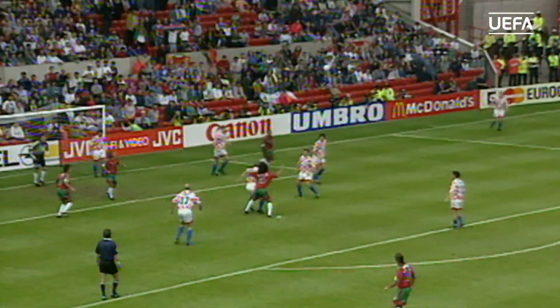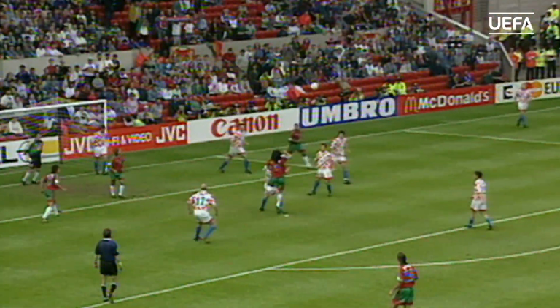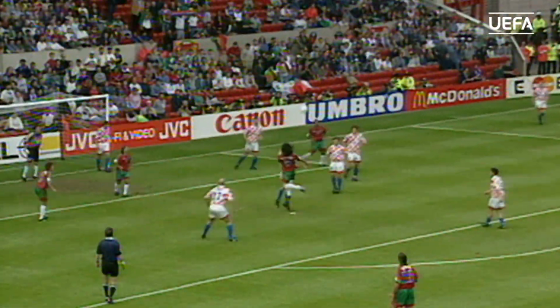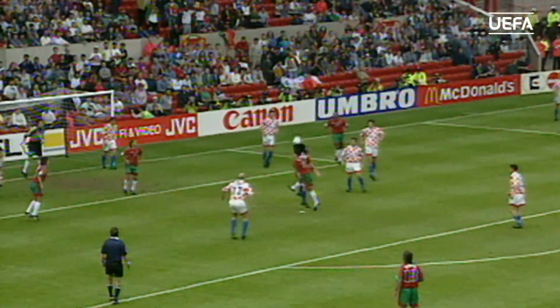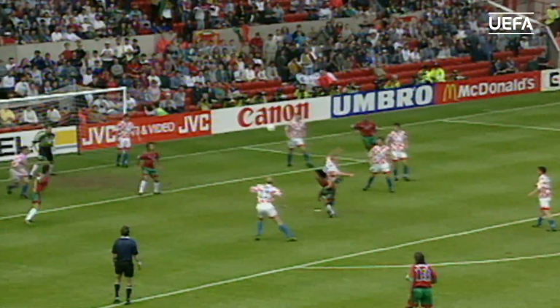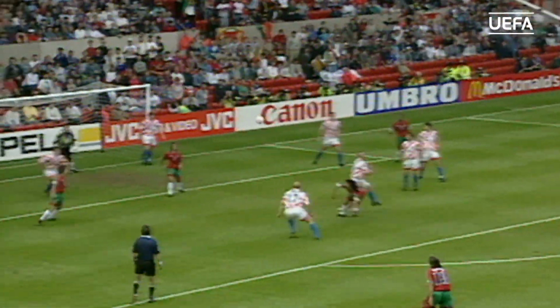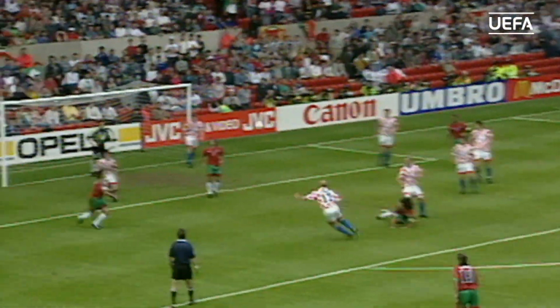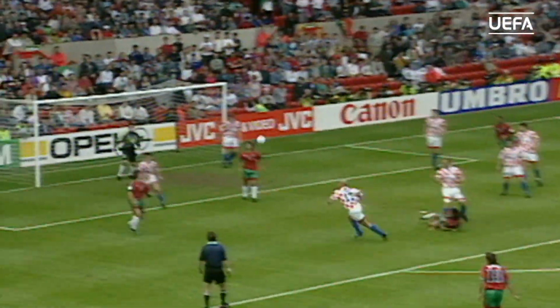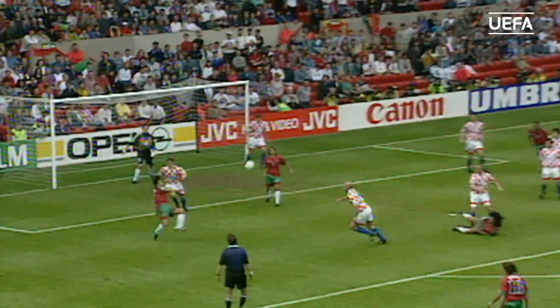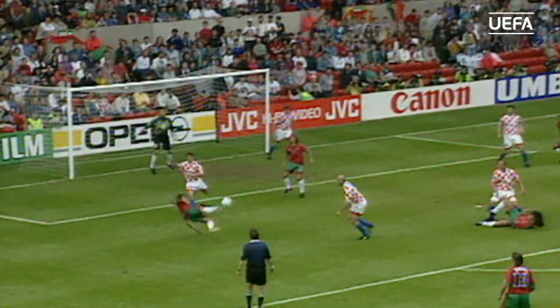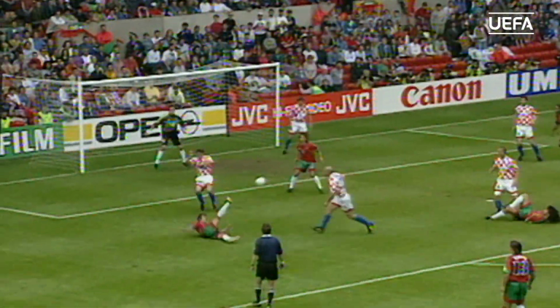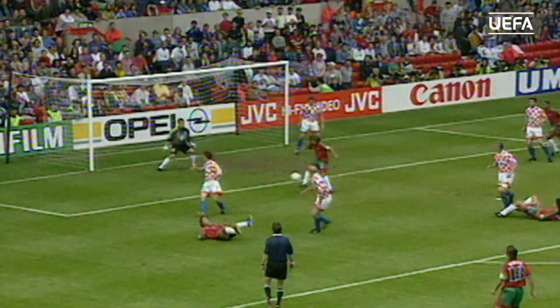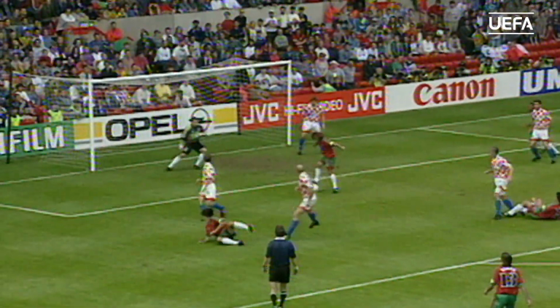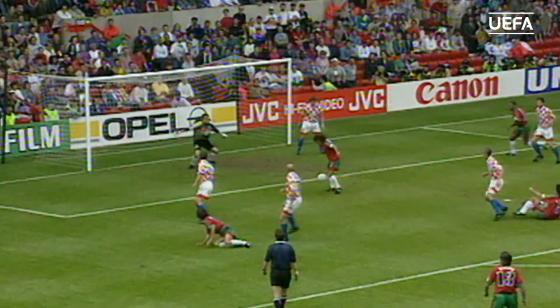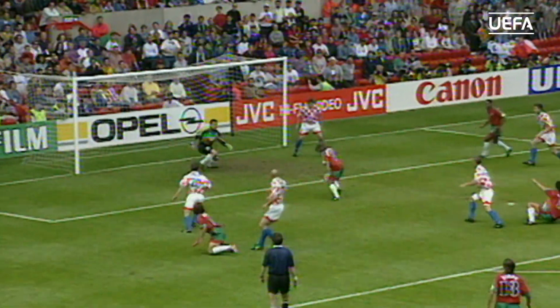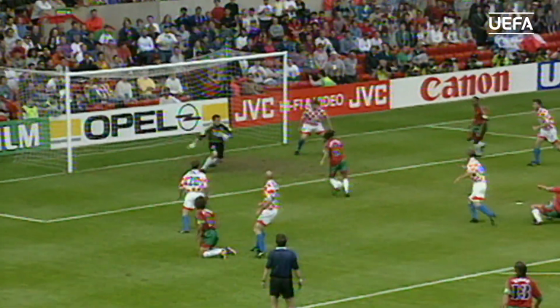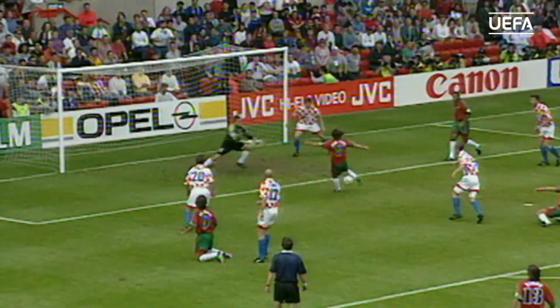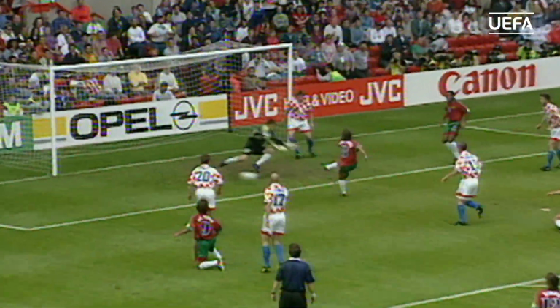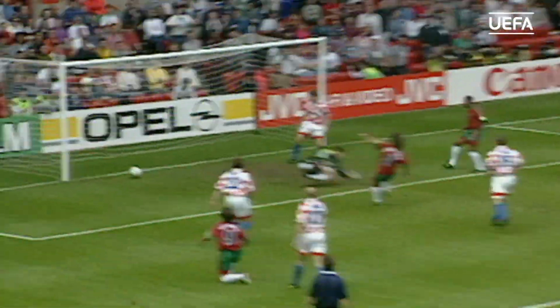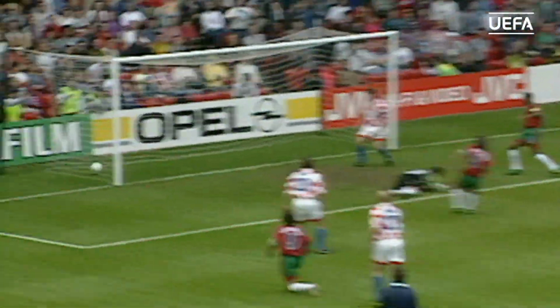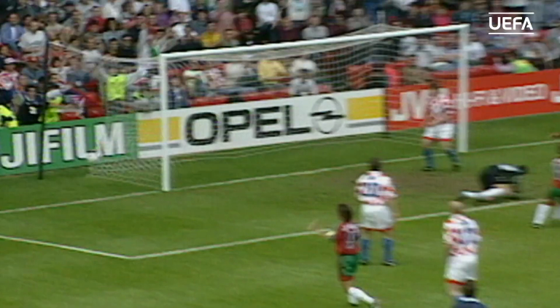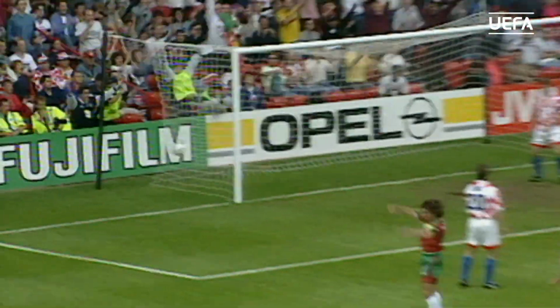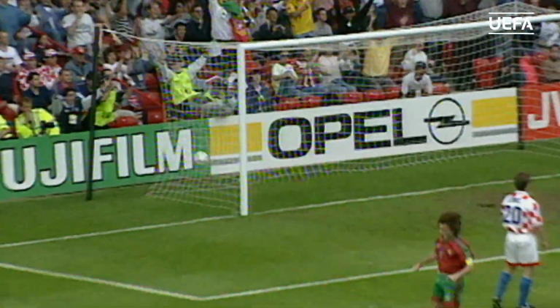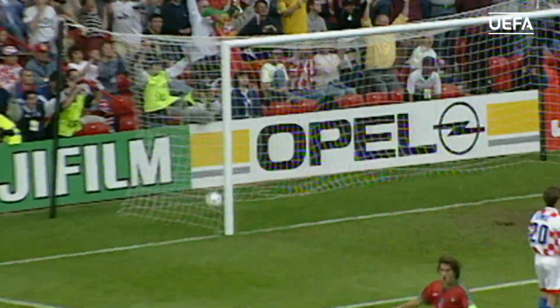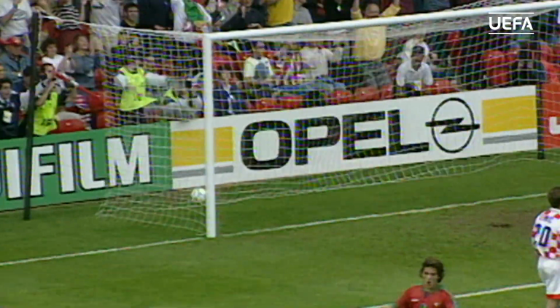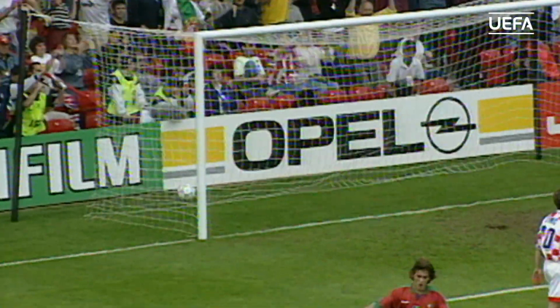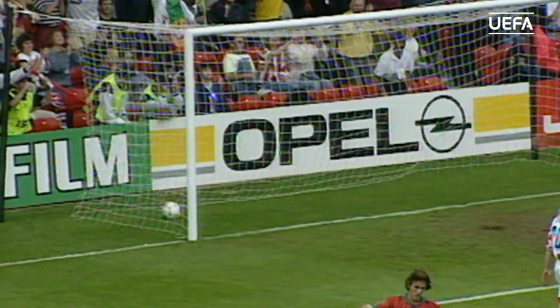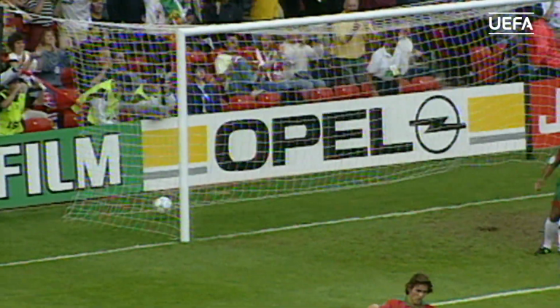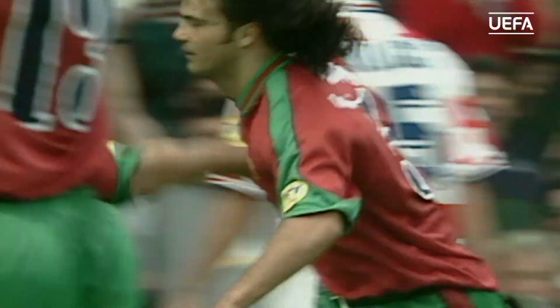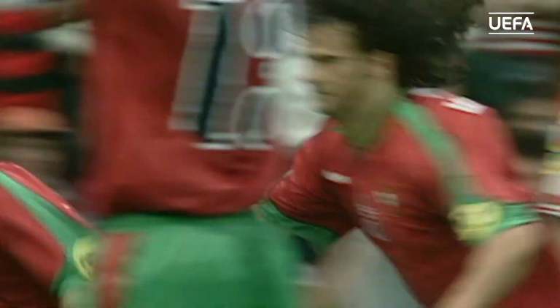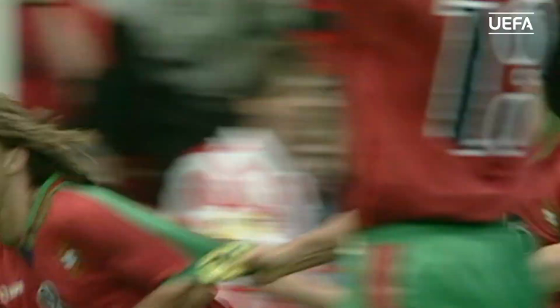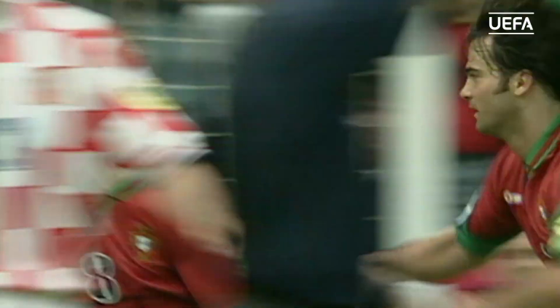Another player gets up, gets a hit to it. It's driven — and it's driven in by Kento.